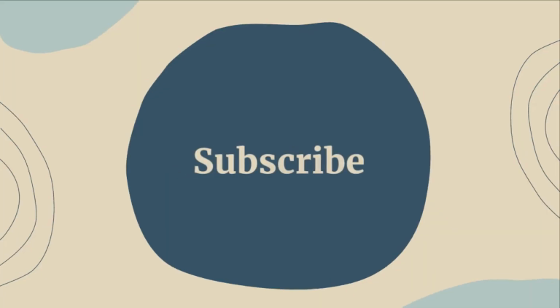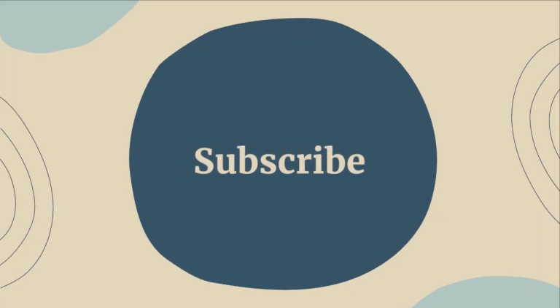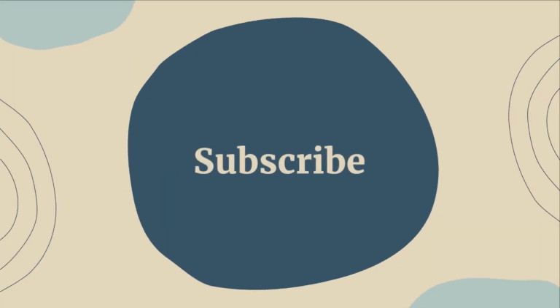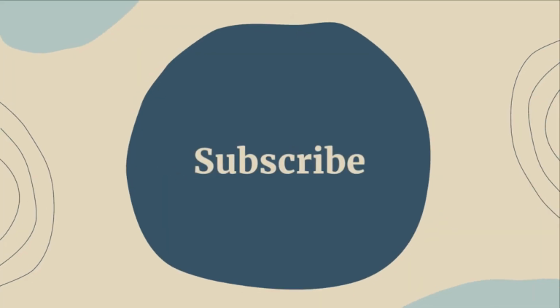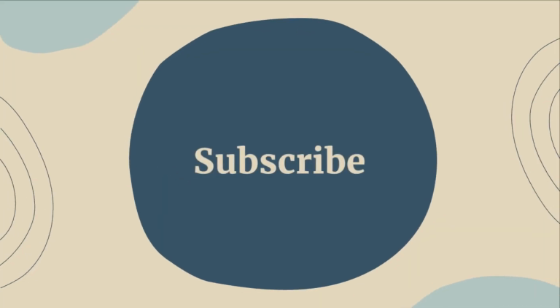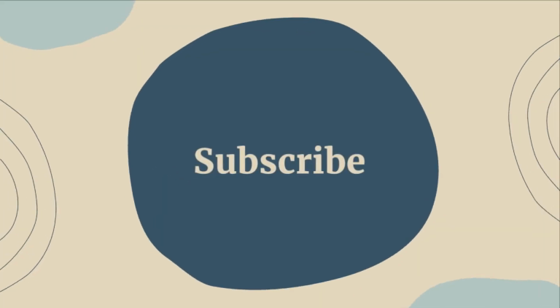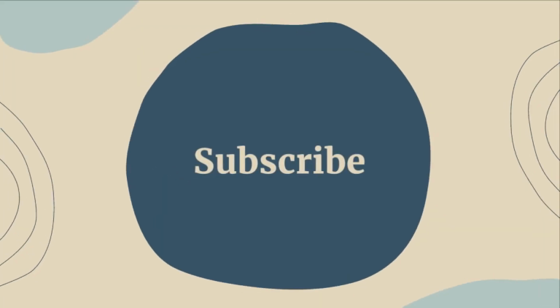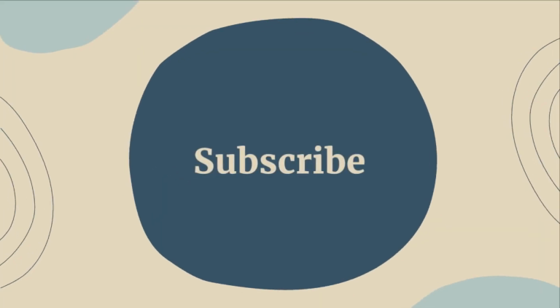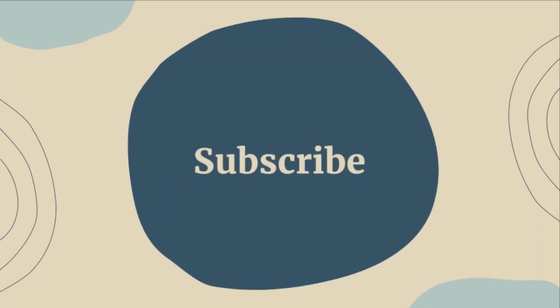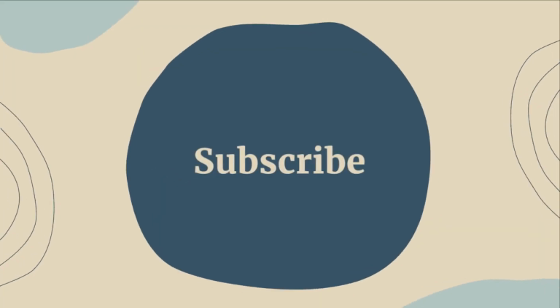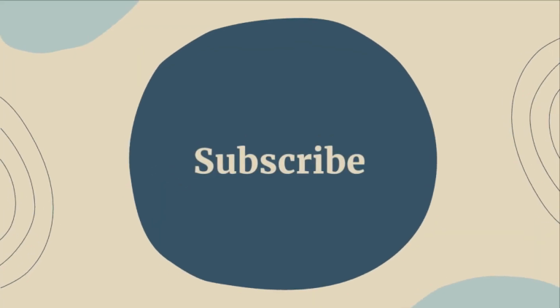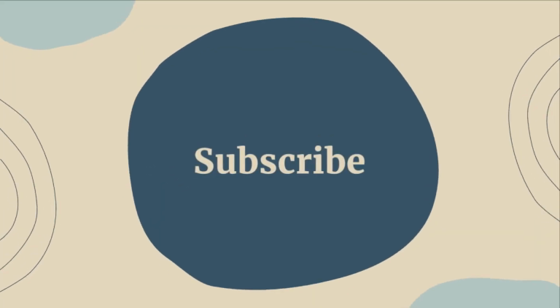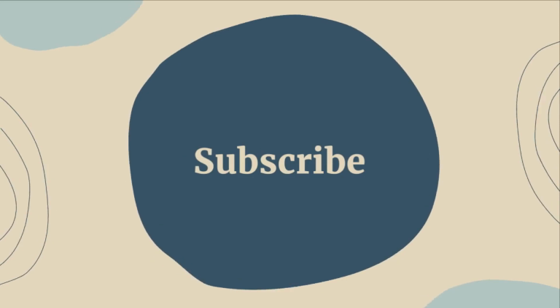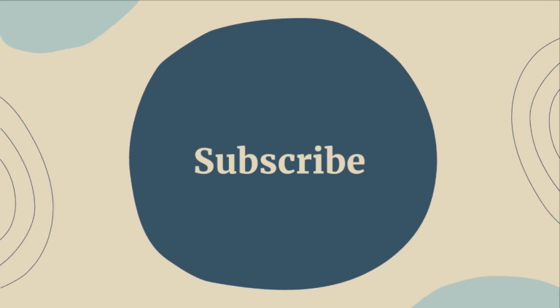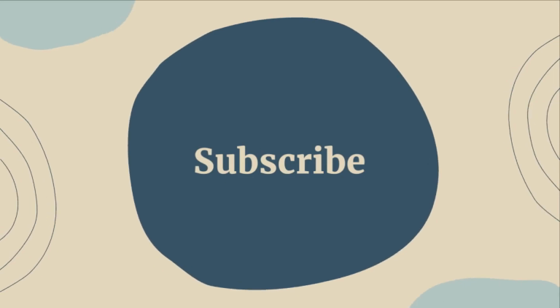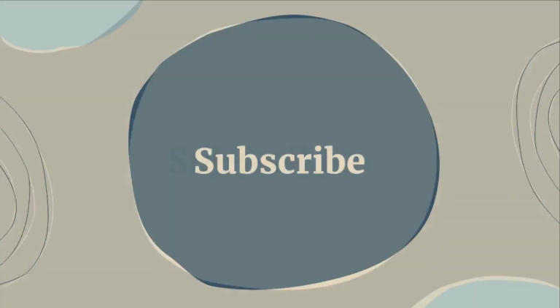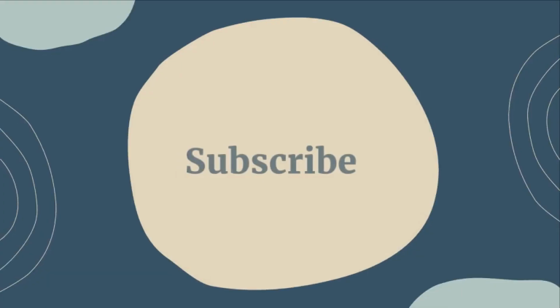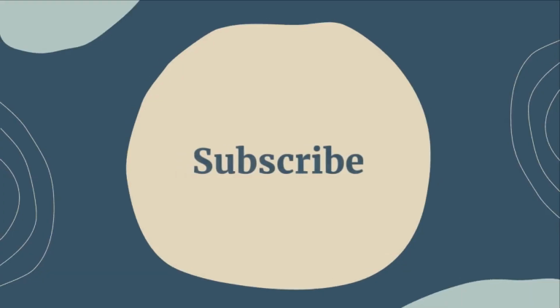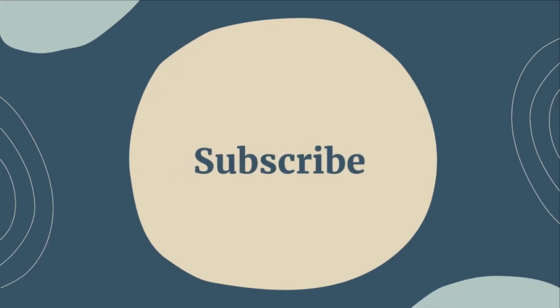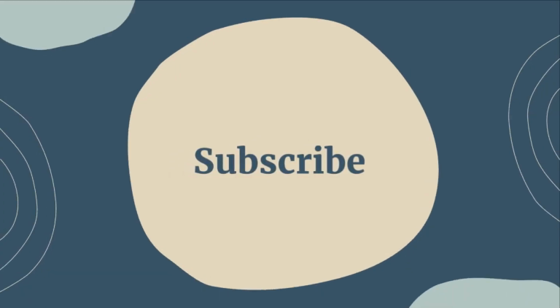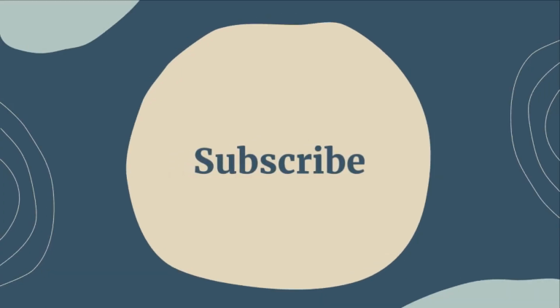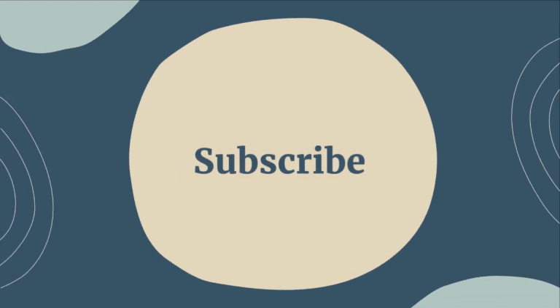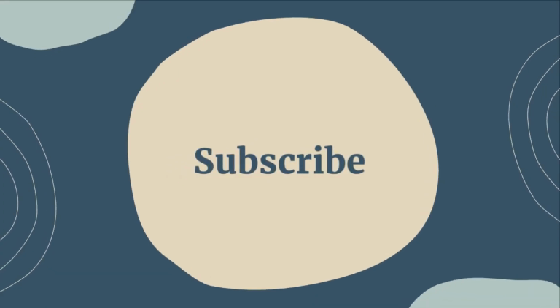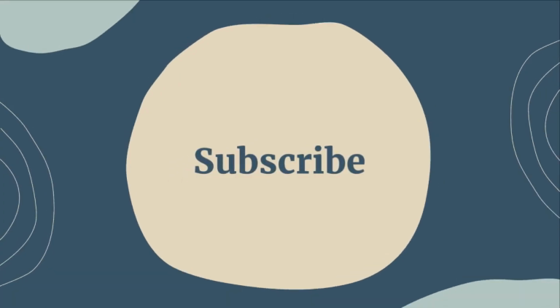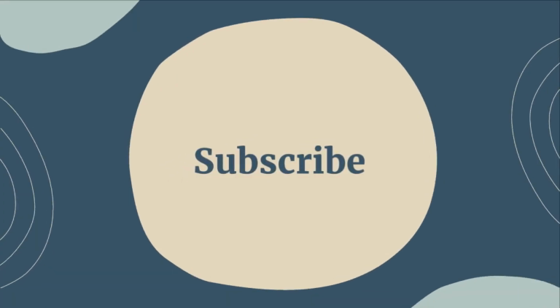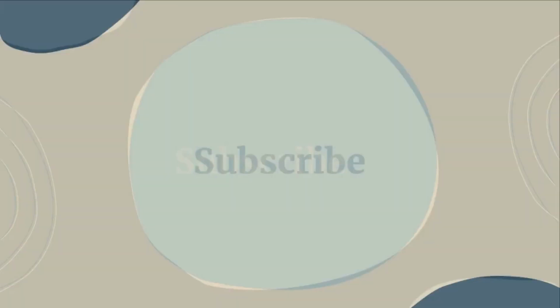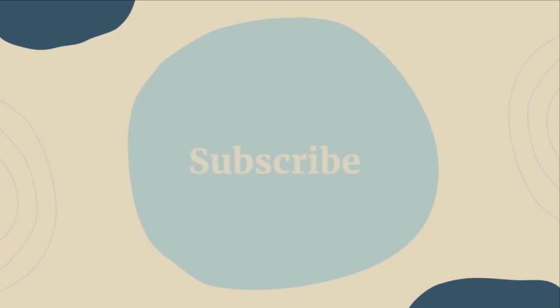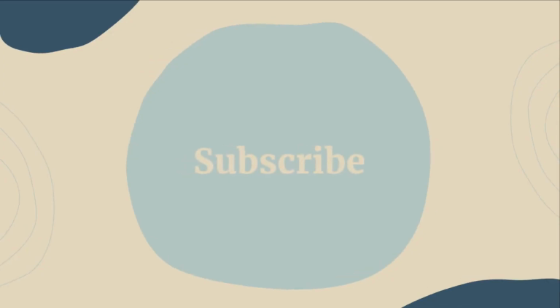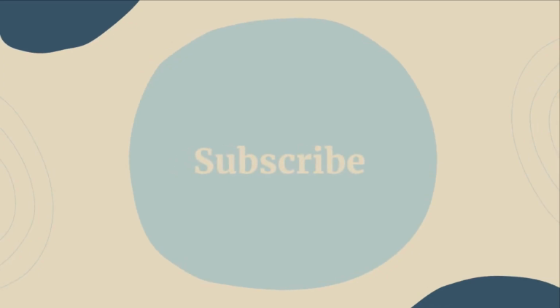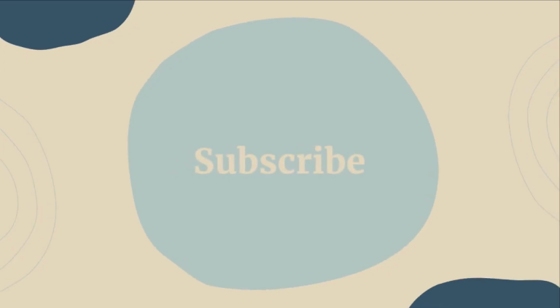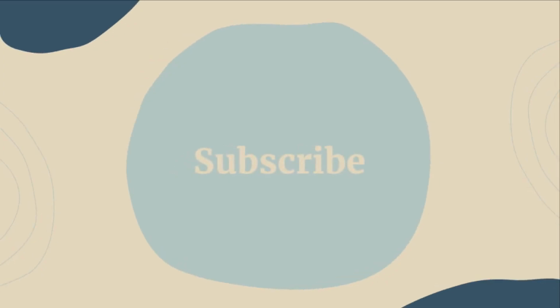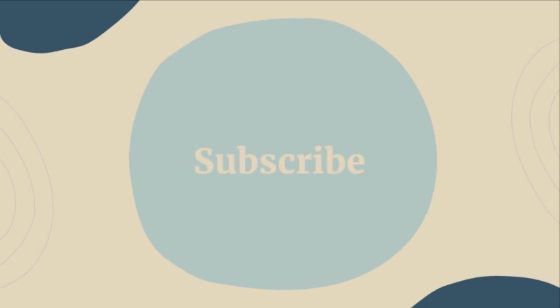I hope you found this video interesting and helpful. Don't forget to subscribe for more natural wellness tips.